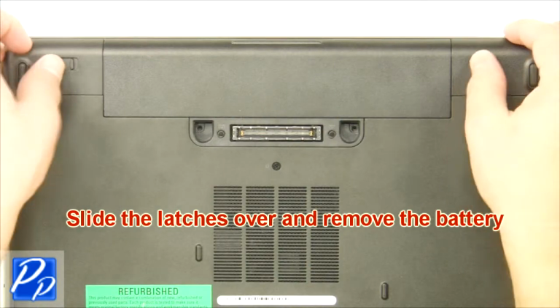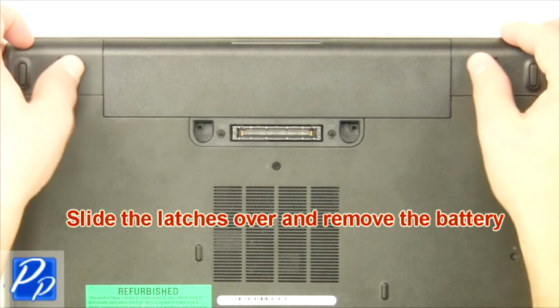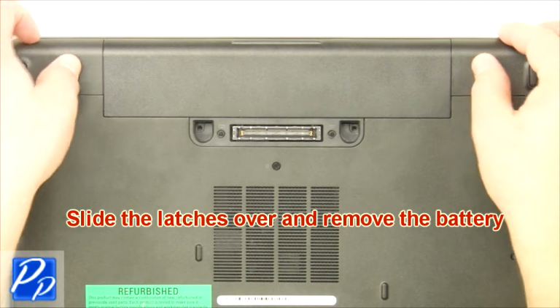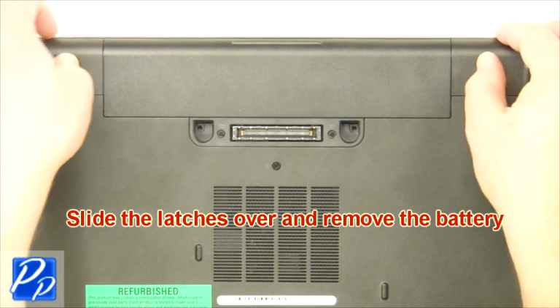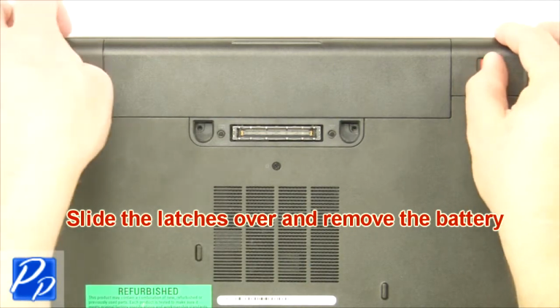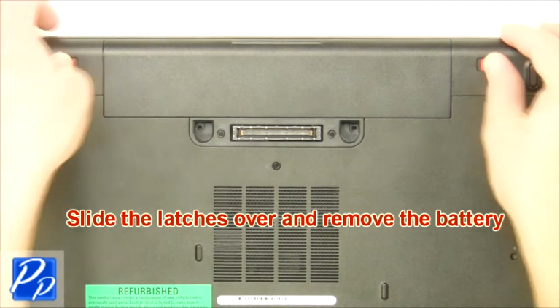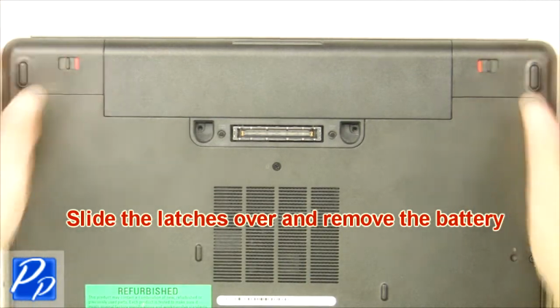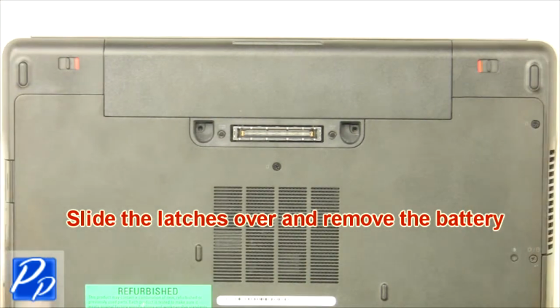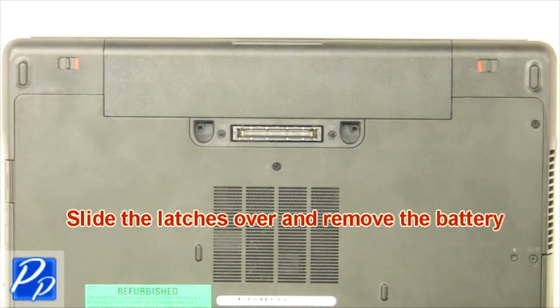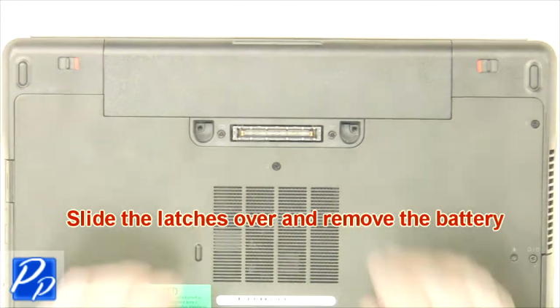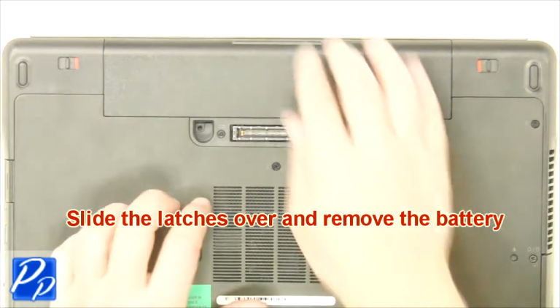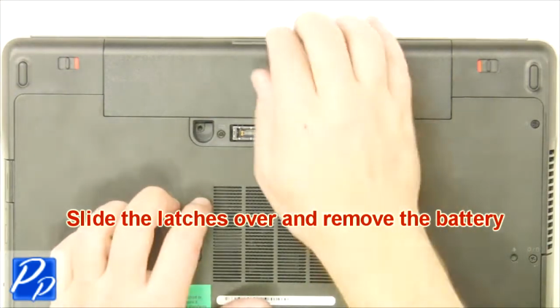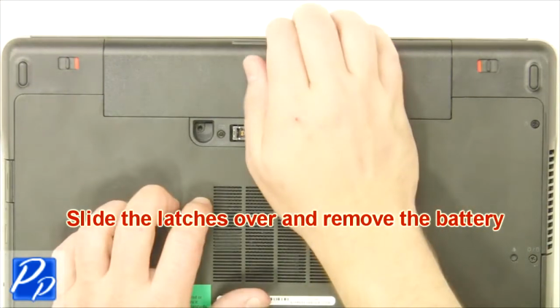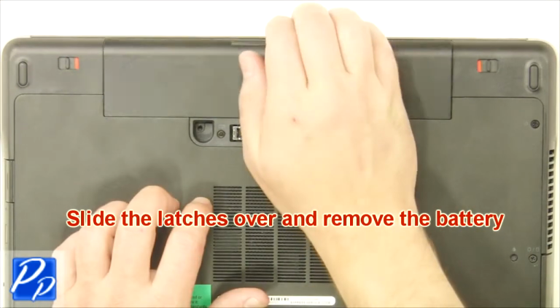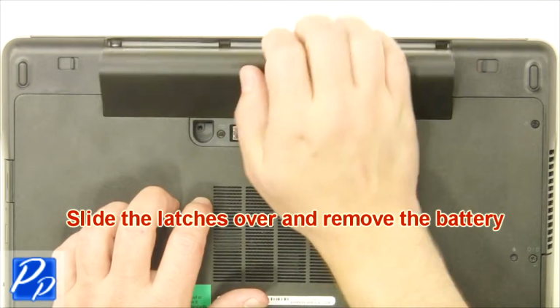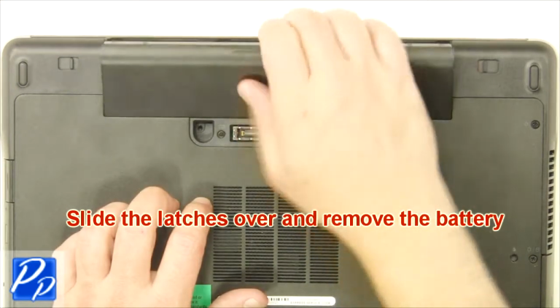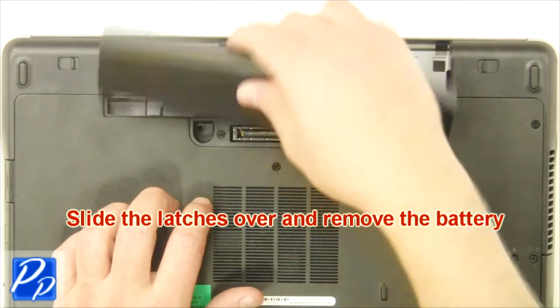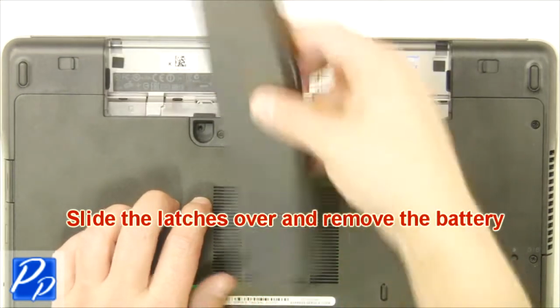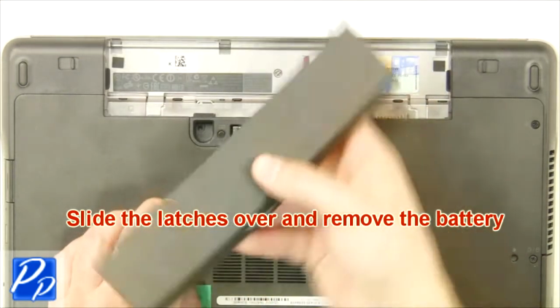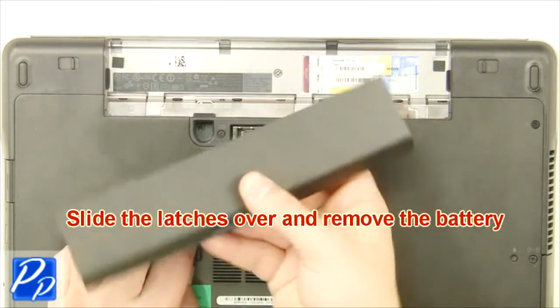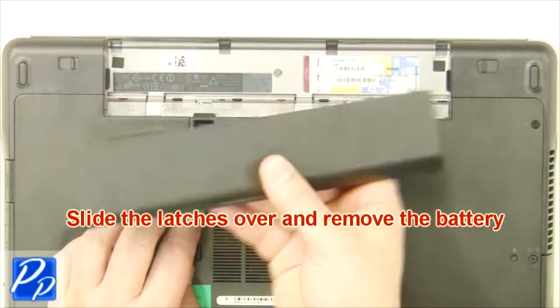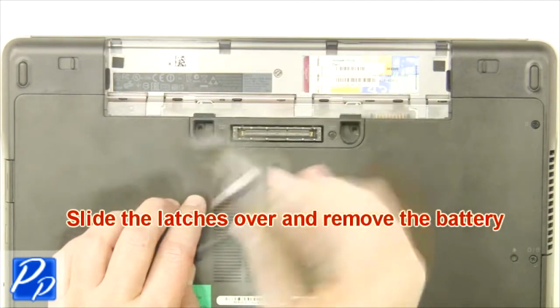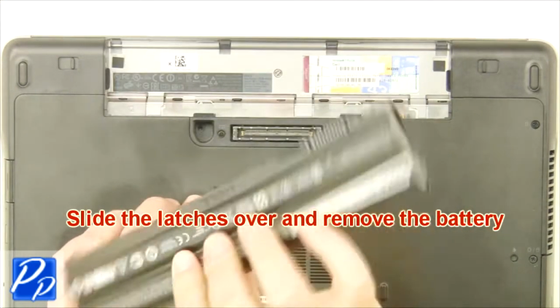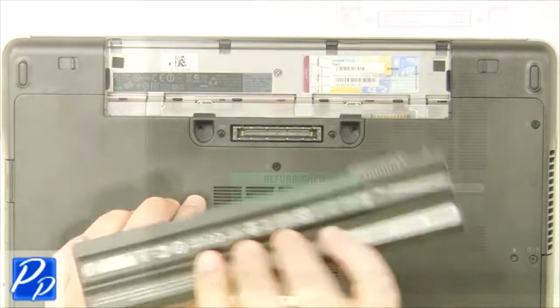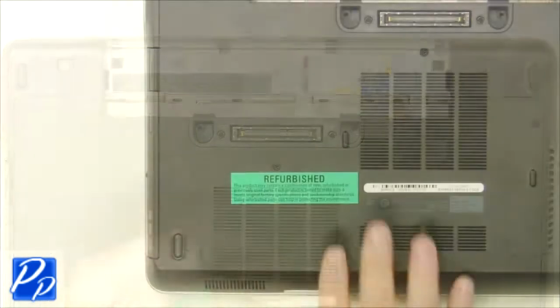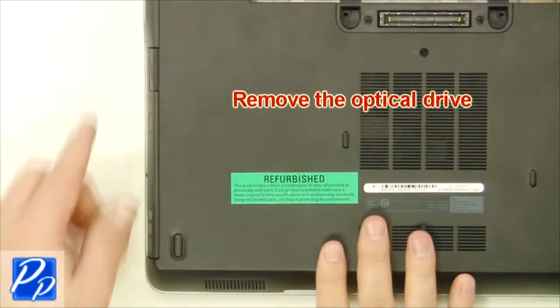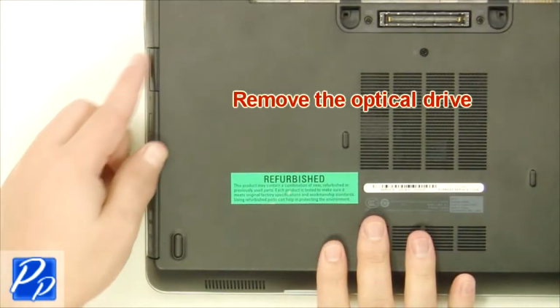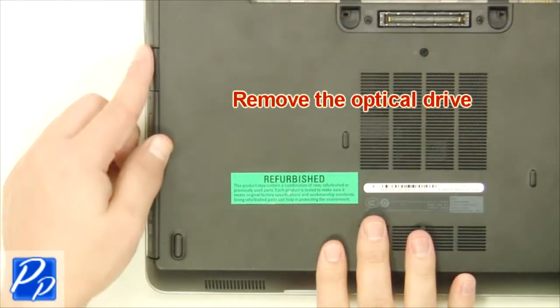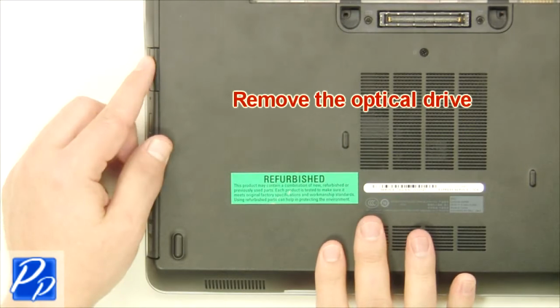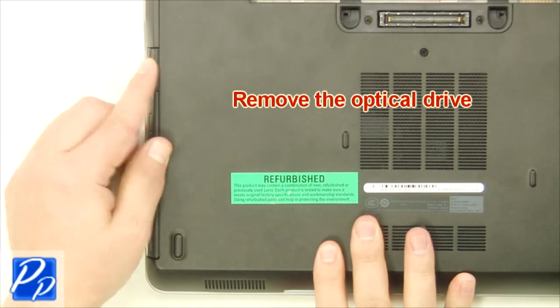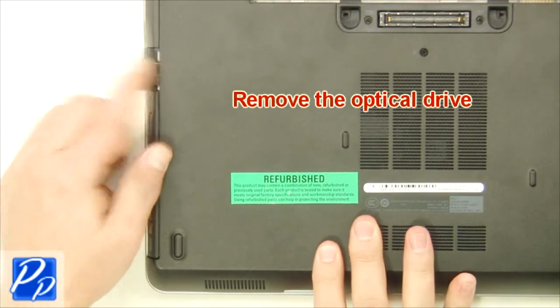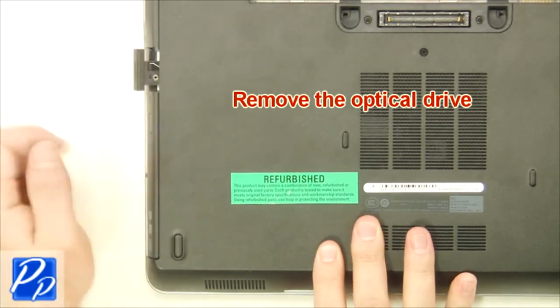Slide the latches over and remove the battery. Remove the optical drive.